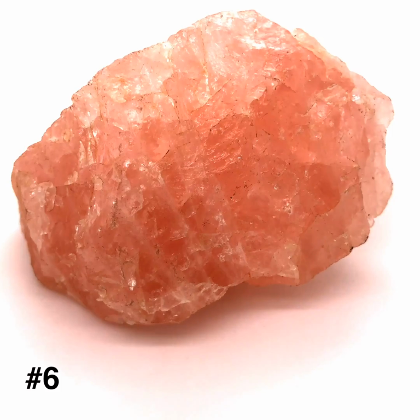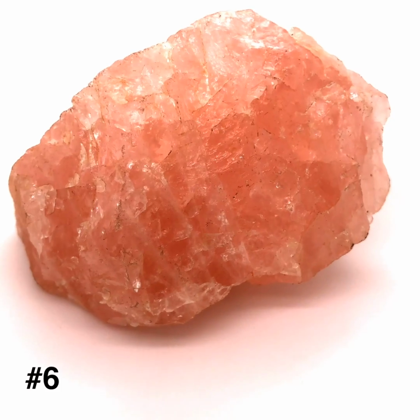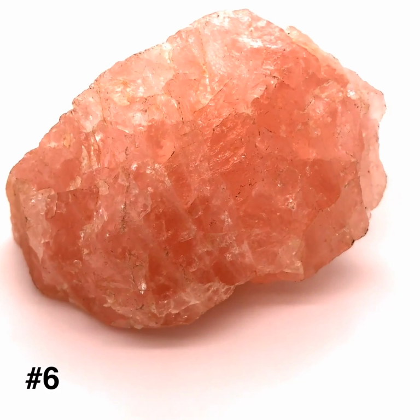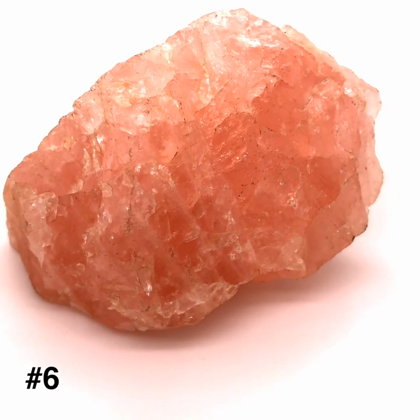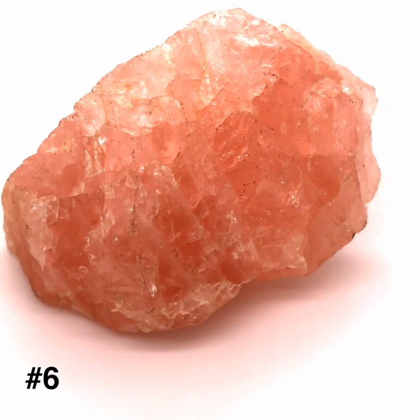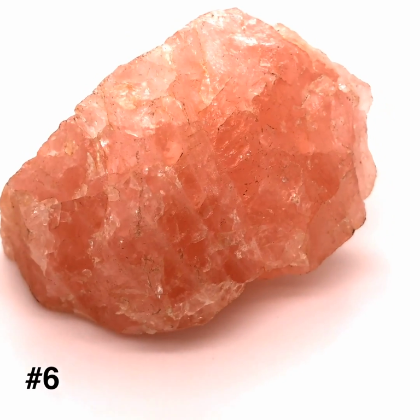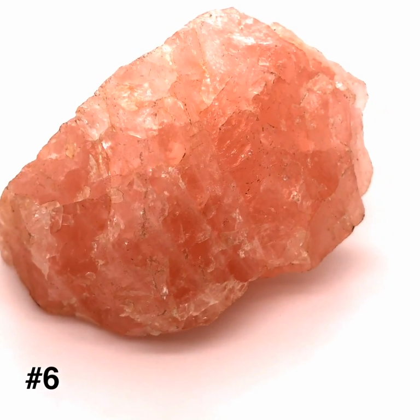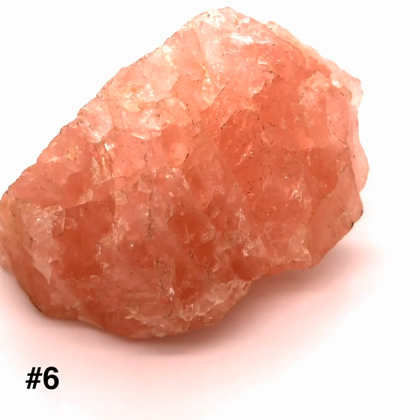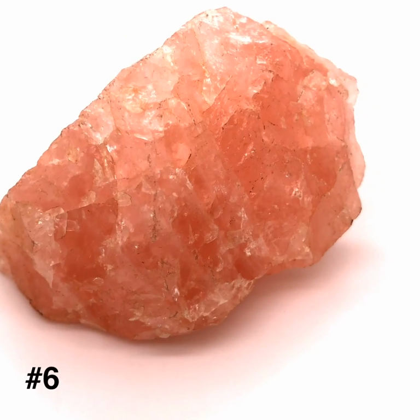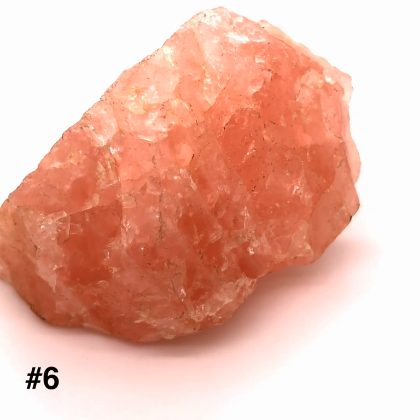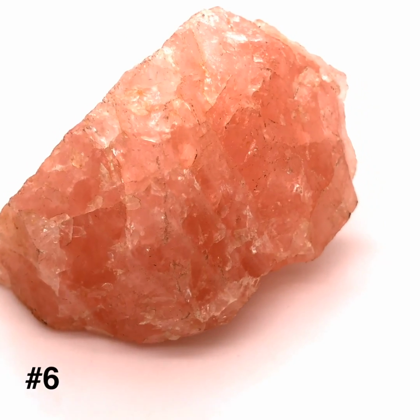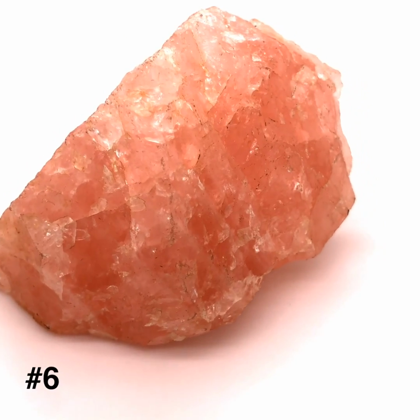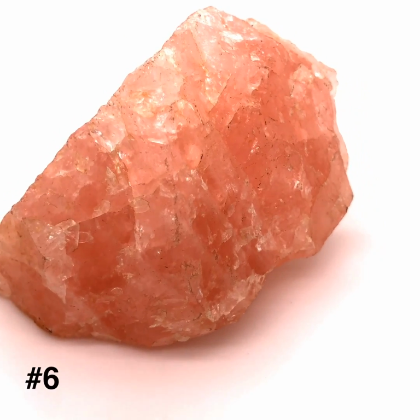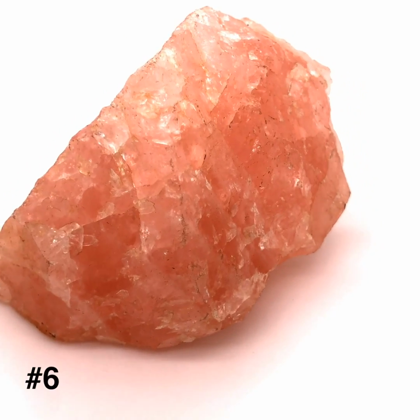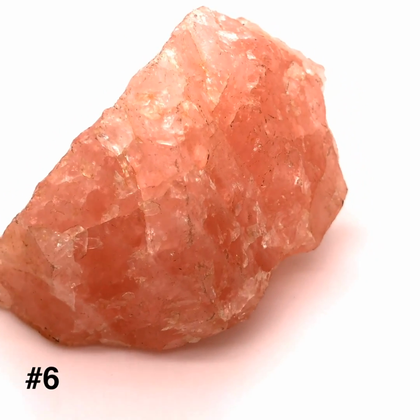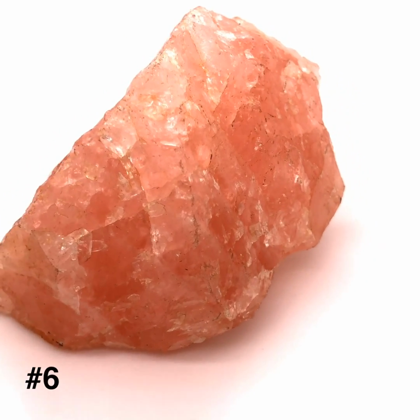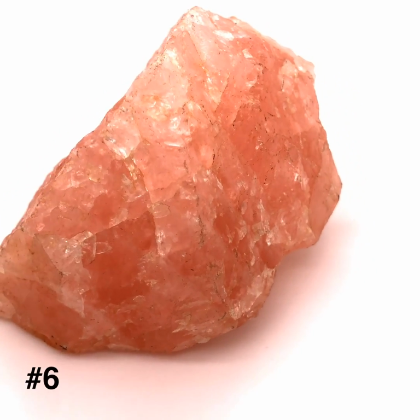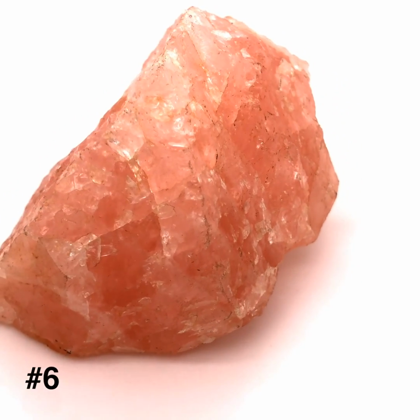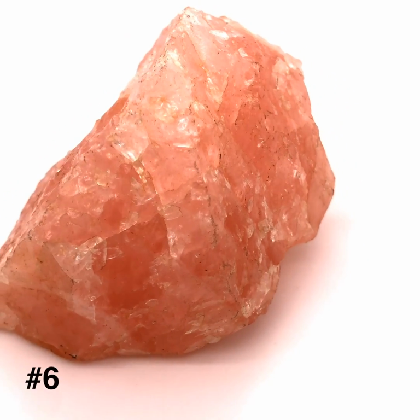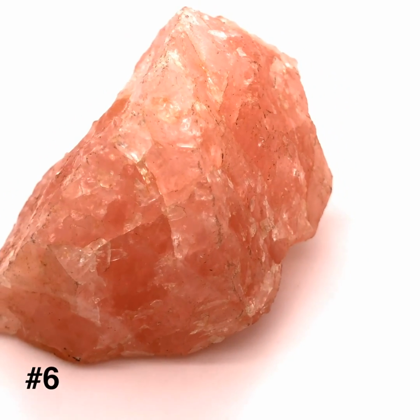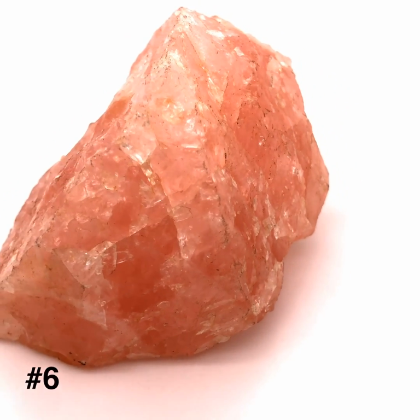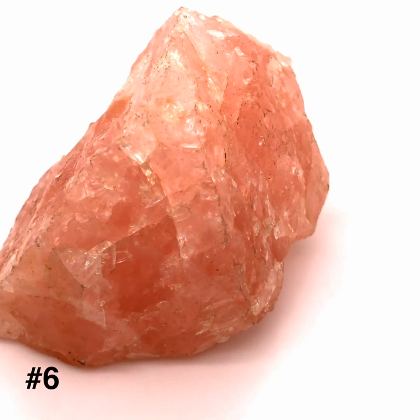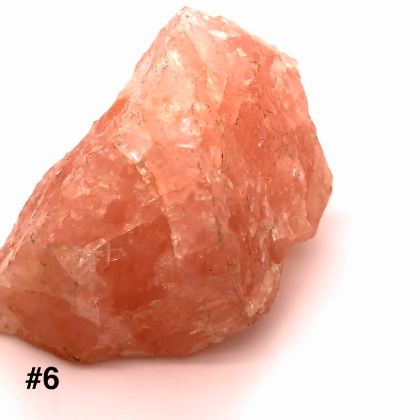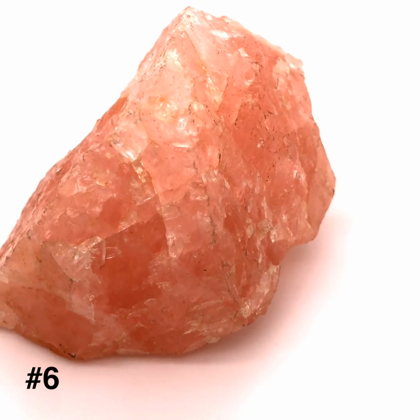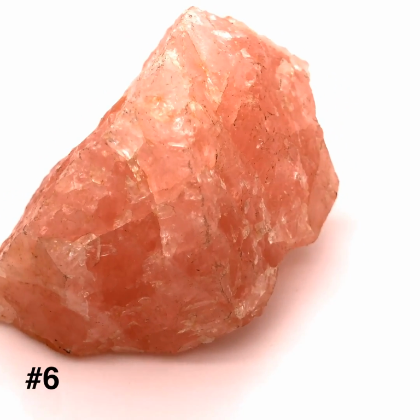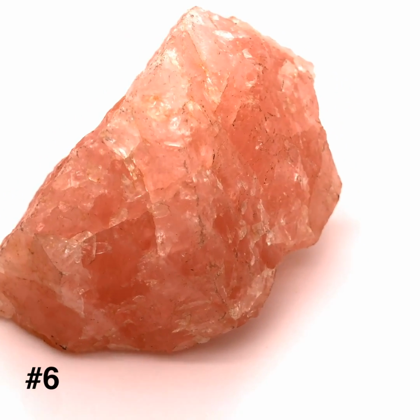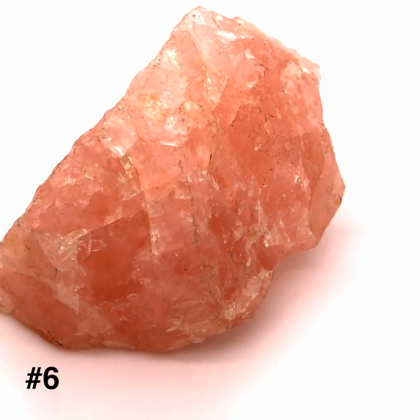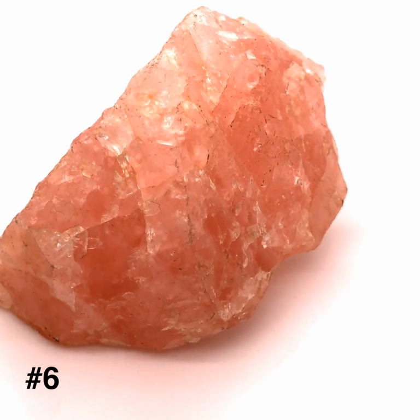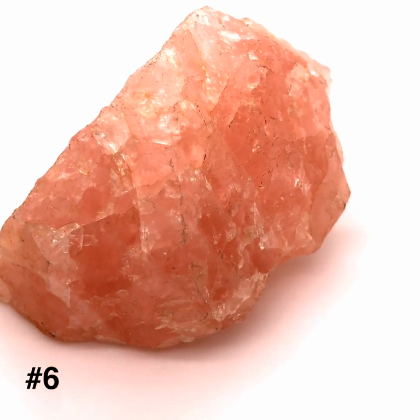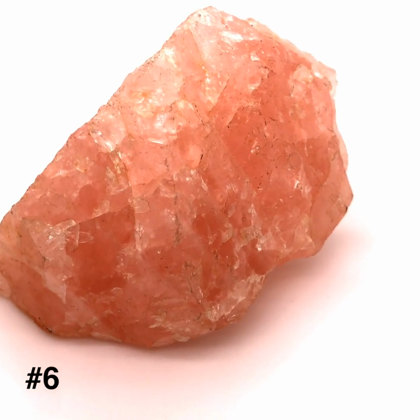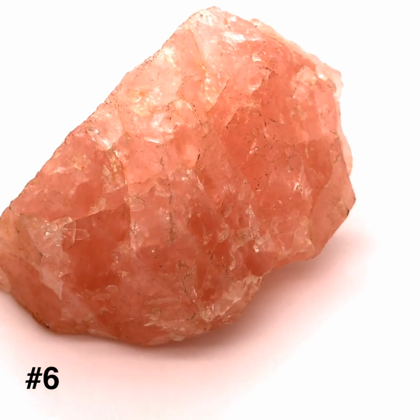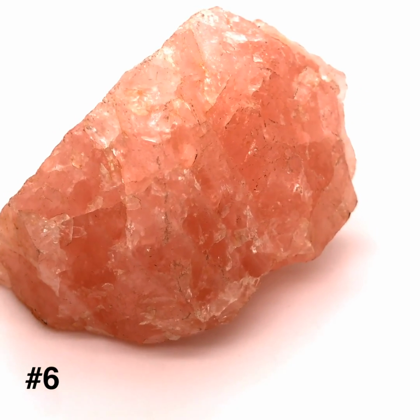This mineral does not have a salty taste, it does not fizz in hydrochloric acid, and it scratches glass.